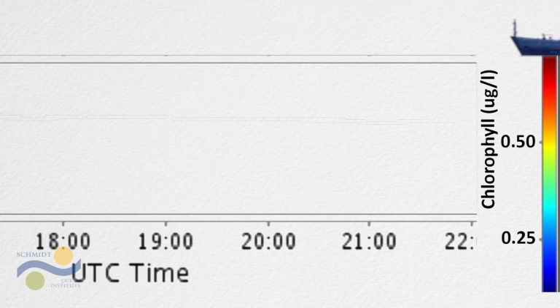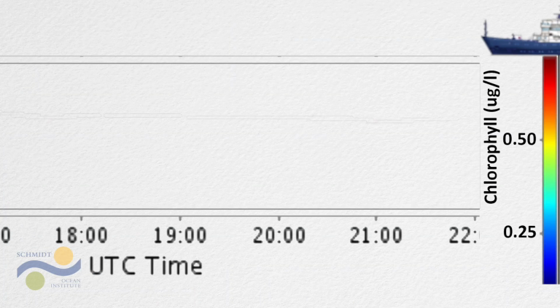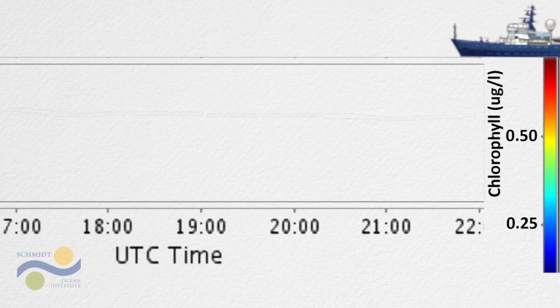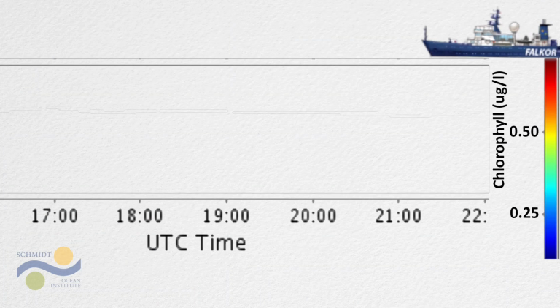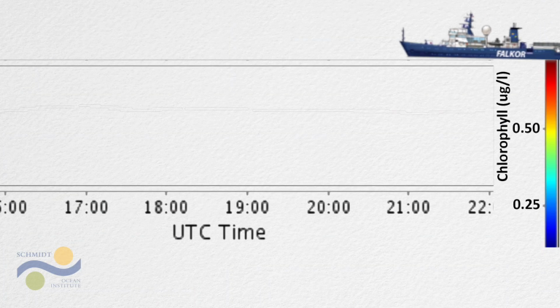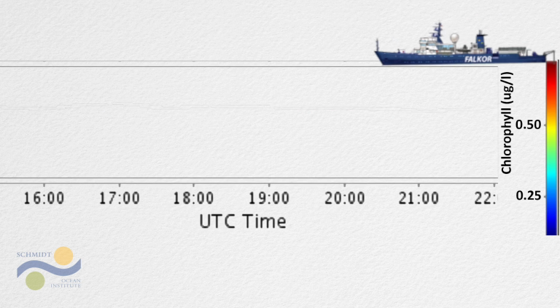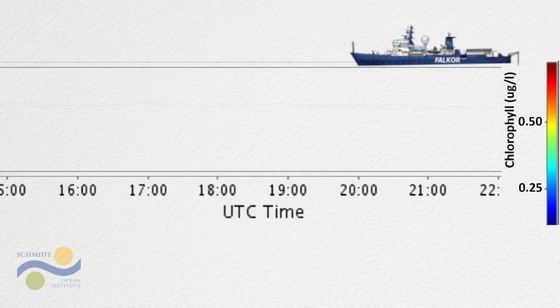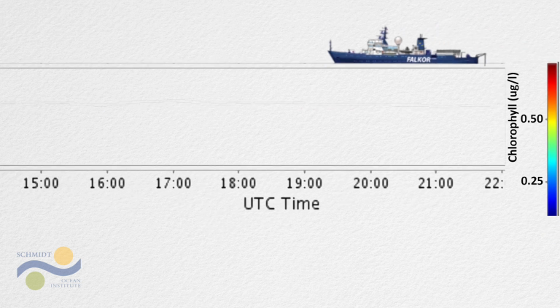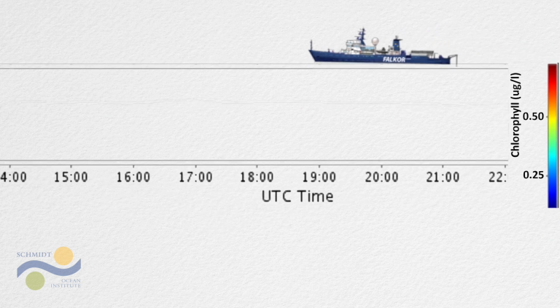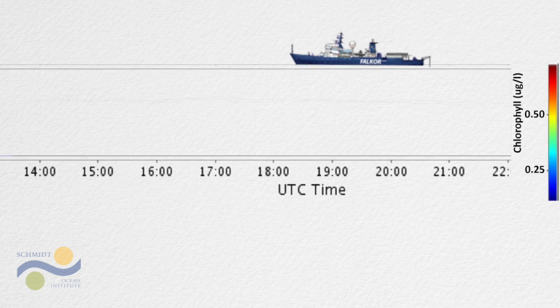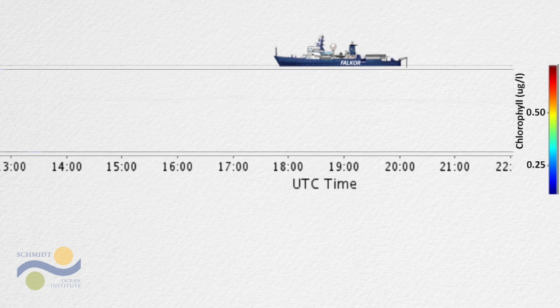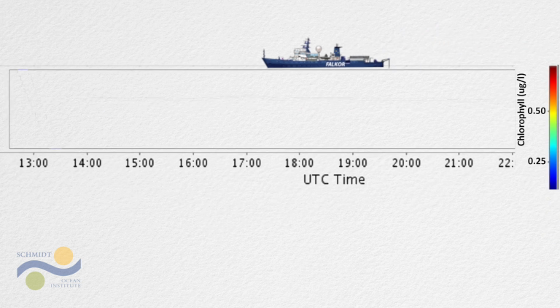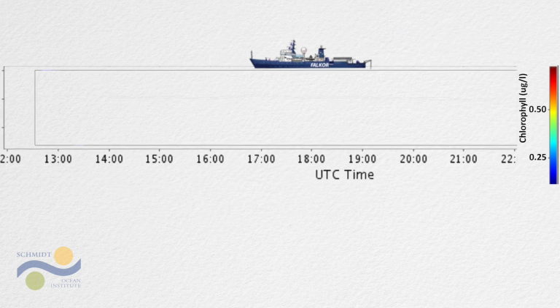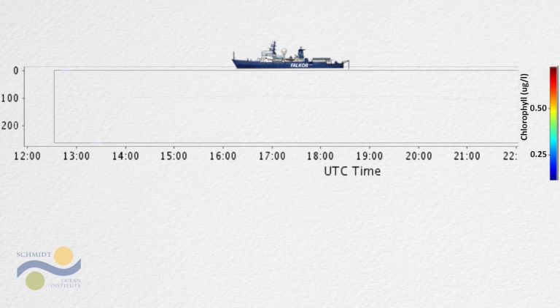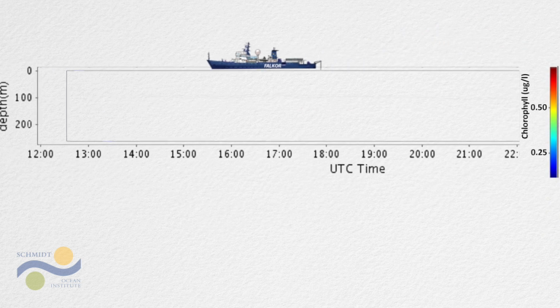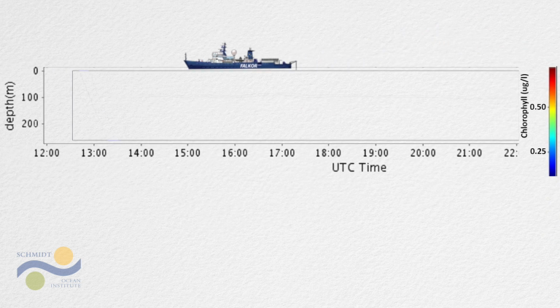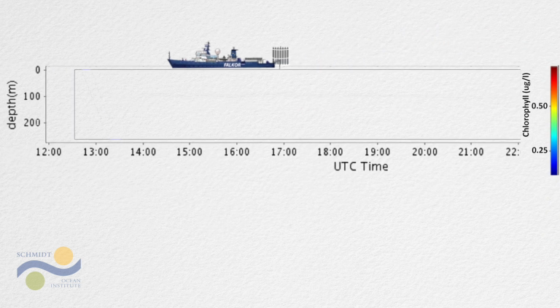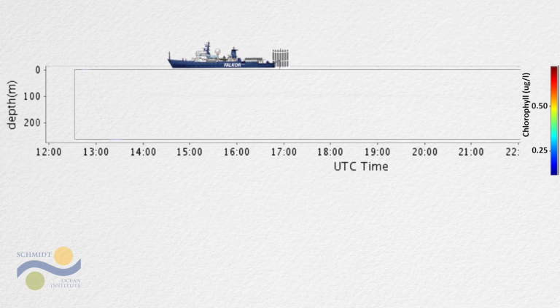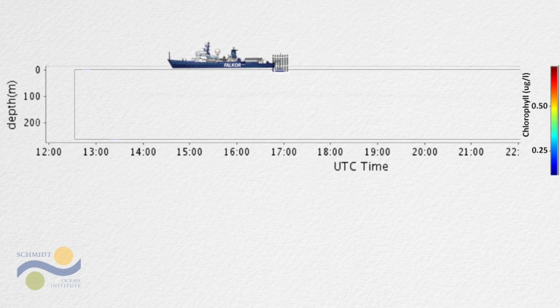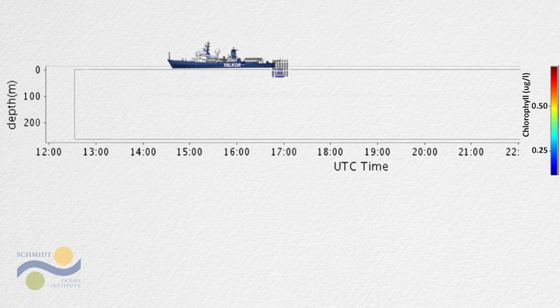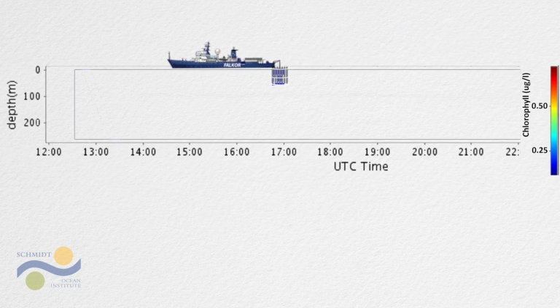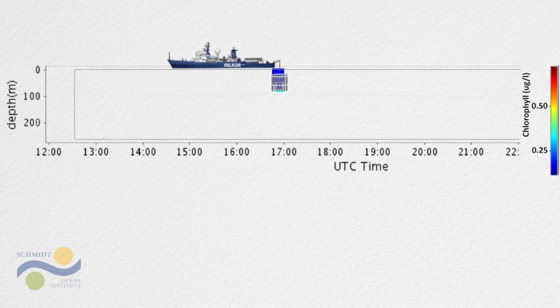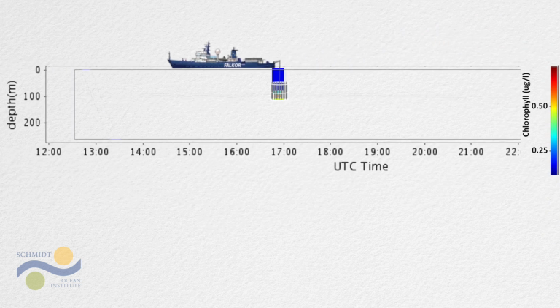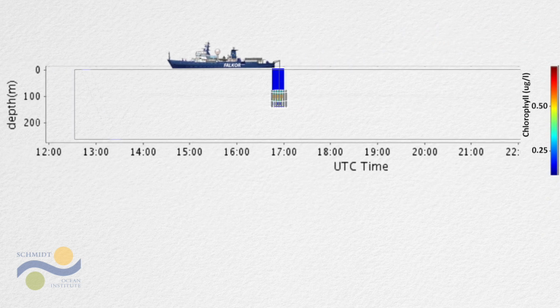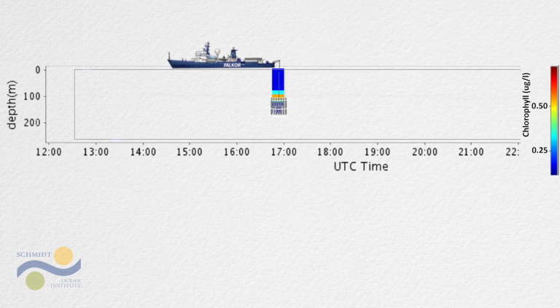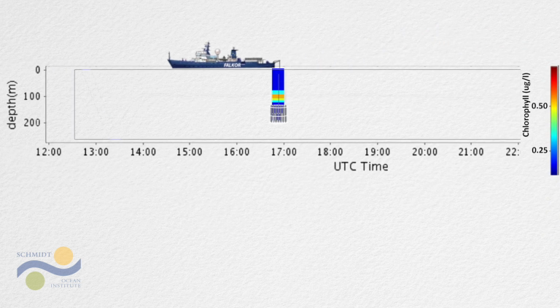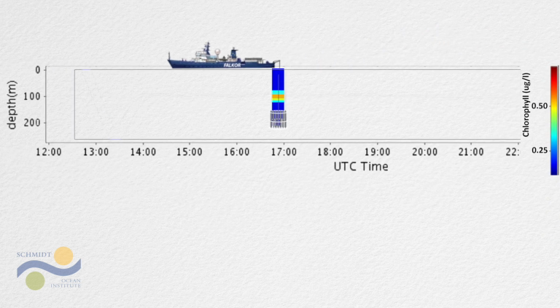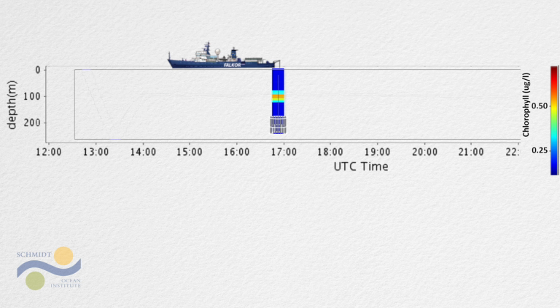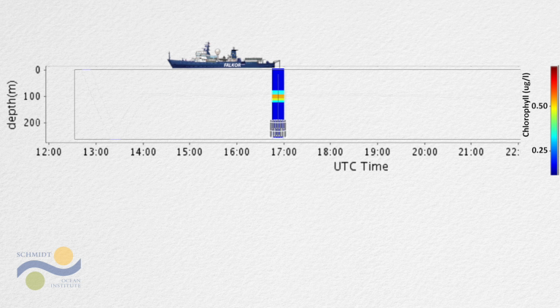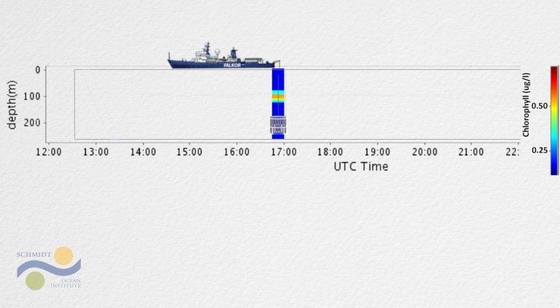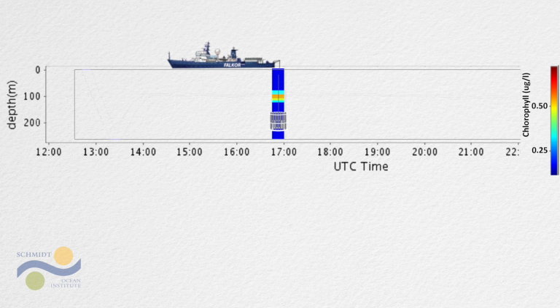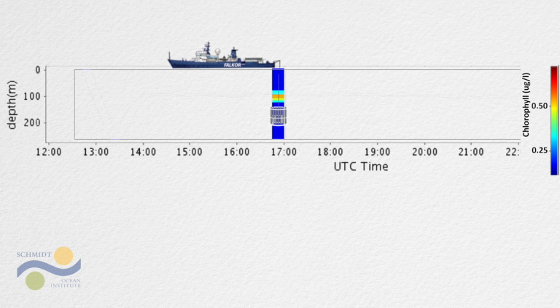Typically, when we sample the DCM, we send down a CTD rosette, which takes a vertical snapshot identifying the depth of this chlorophyll spike.